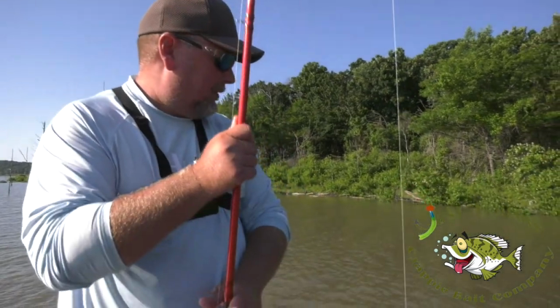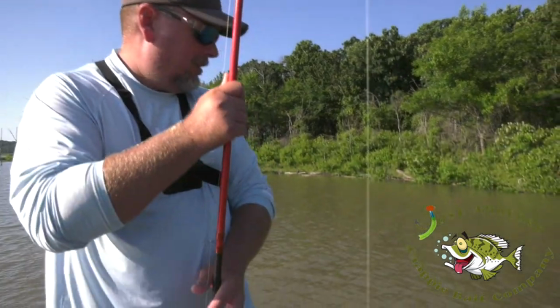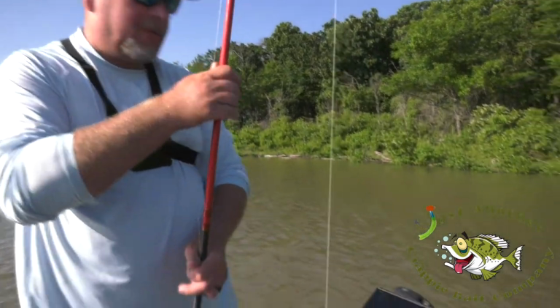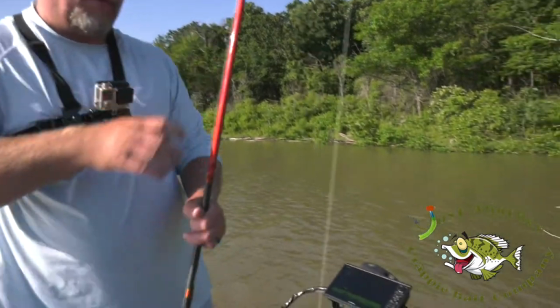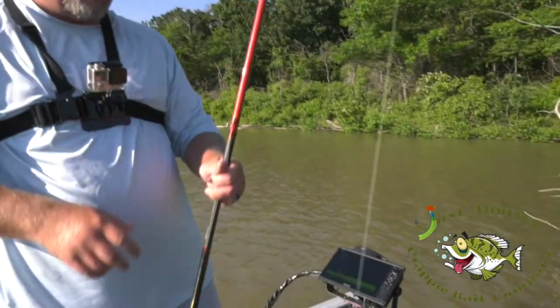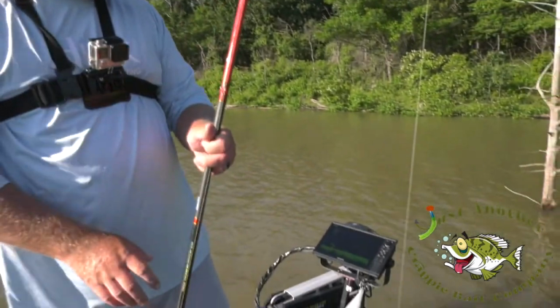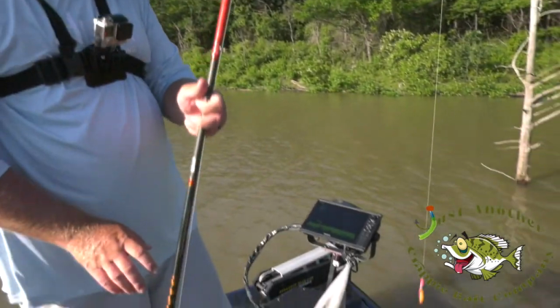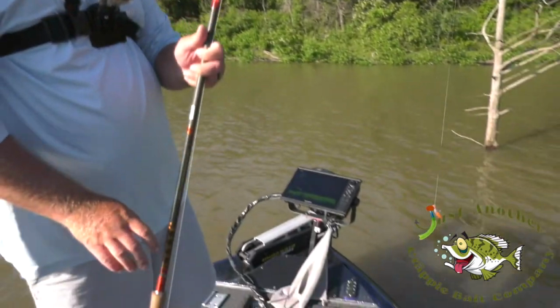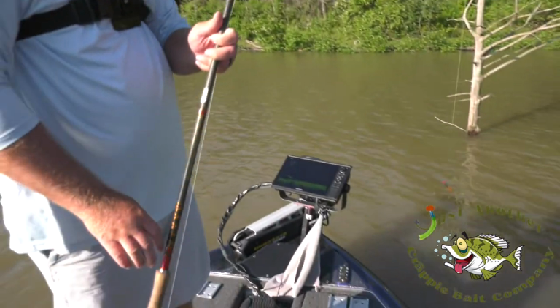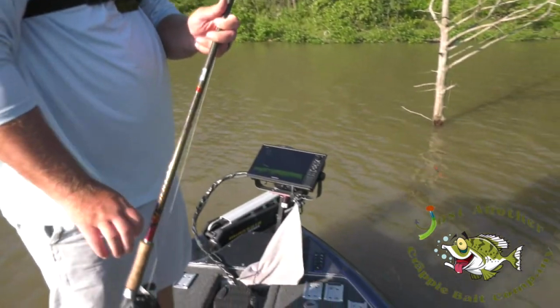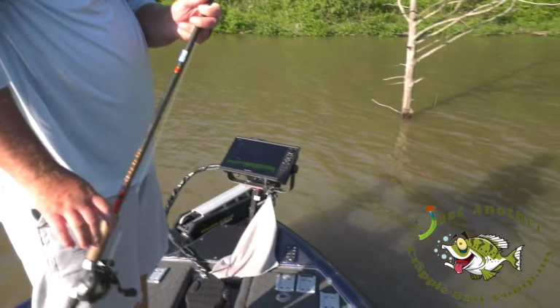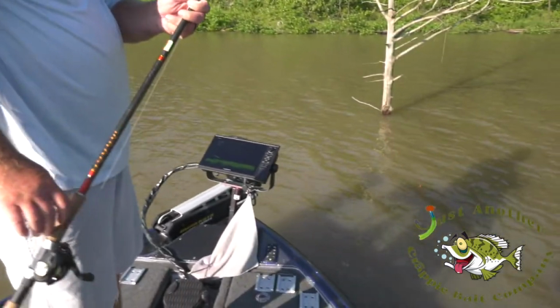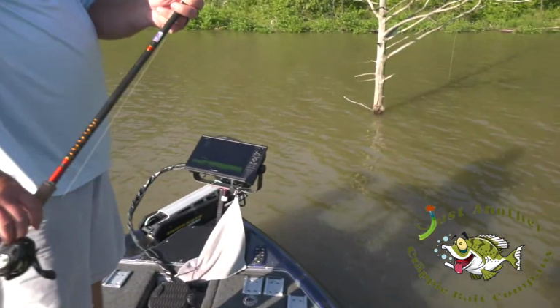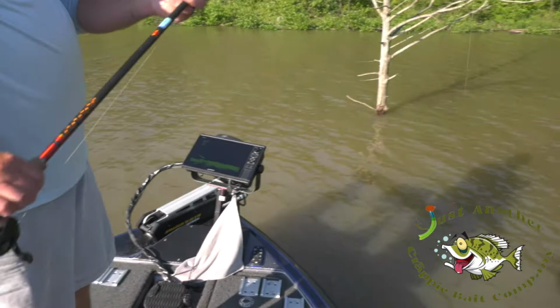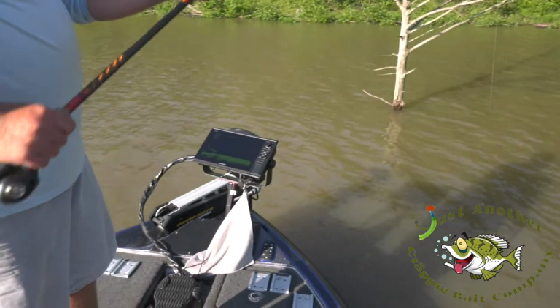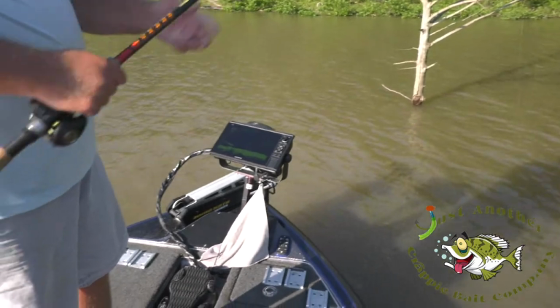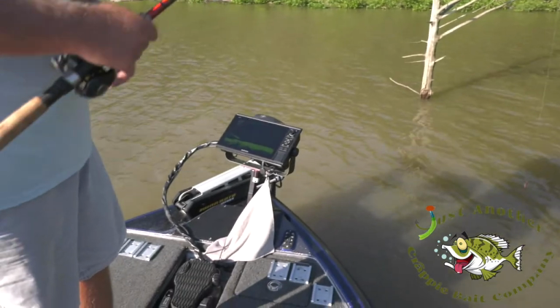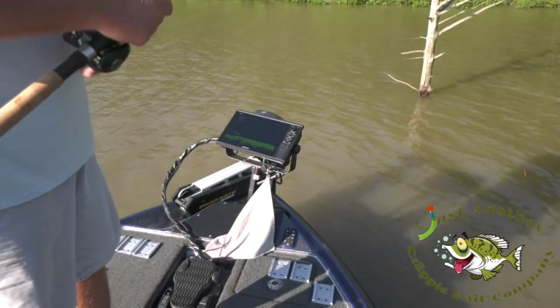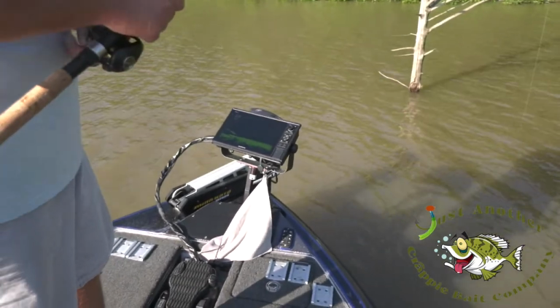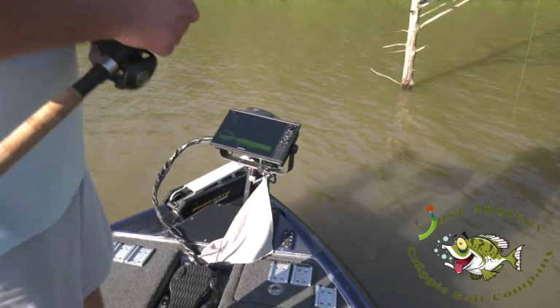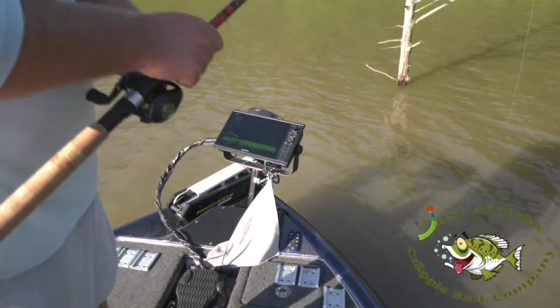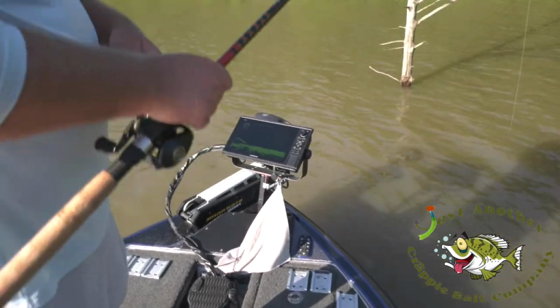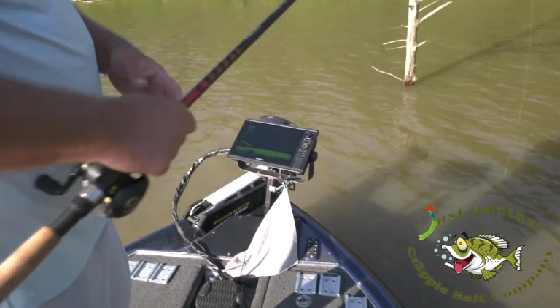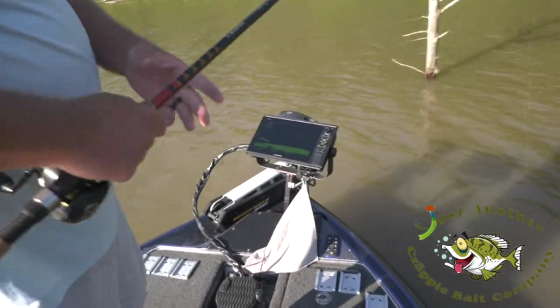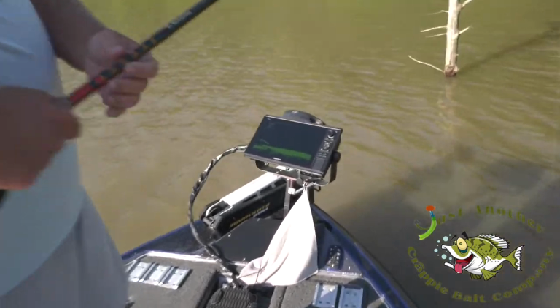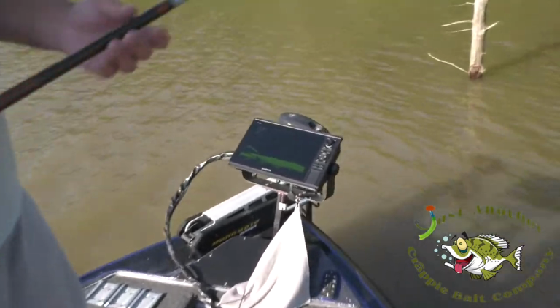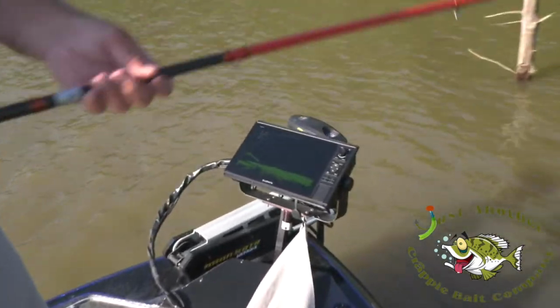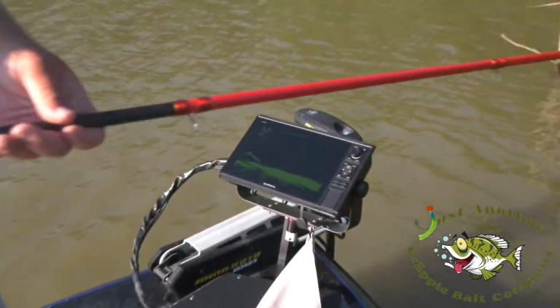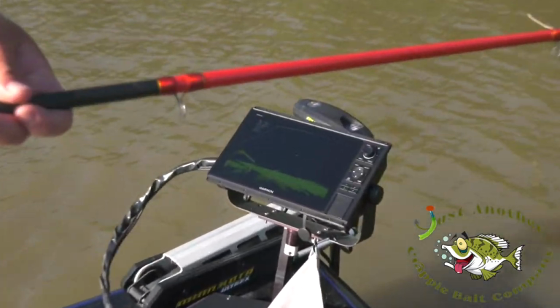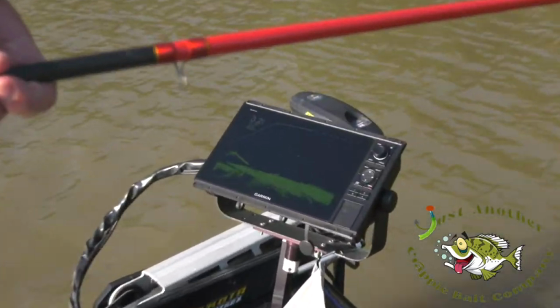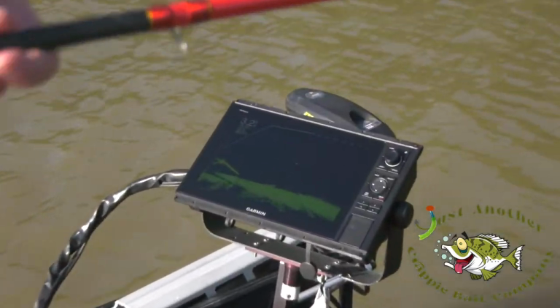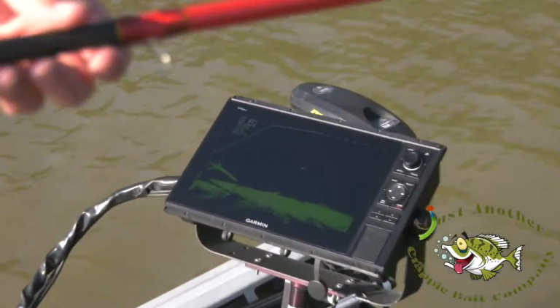We're coming up on a tree now — see if there's a fish that wants to be caught.